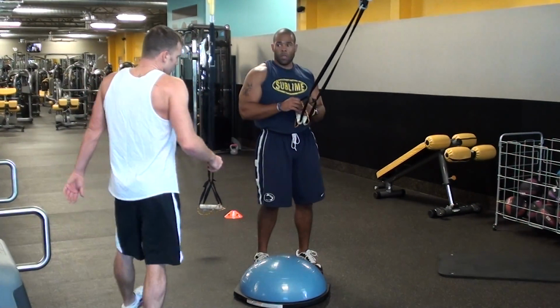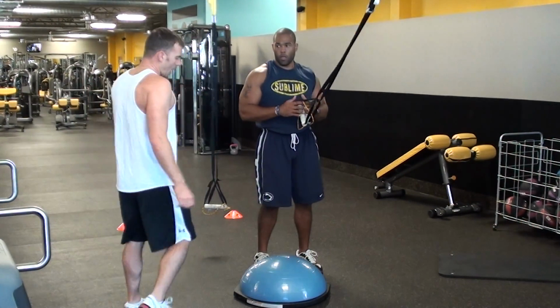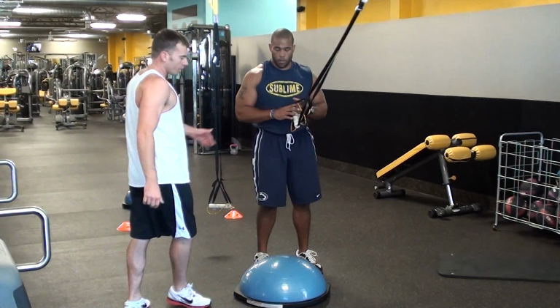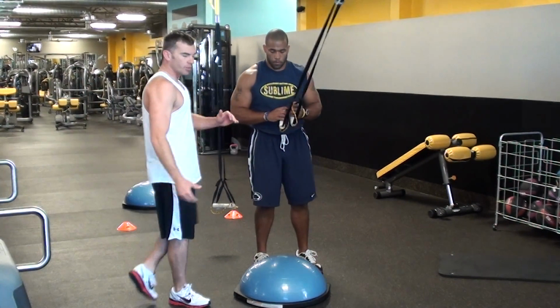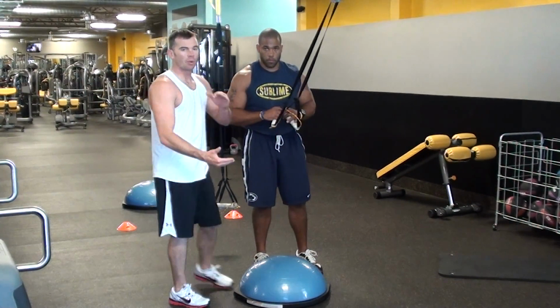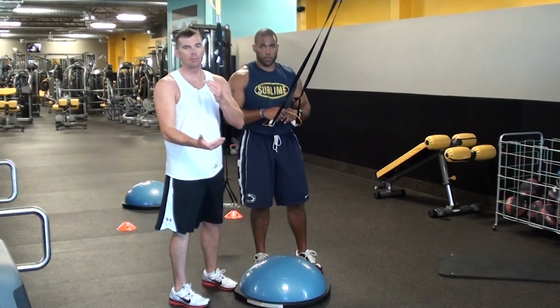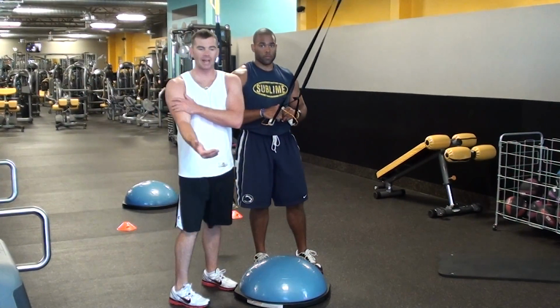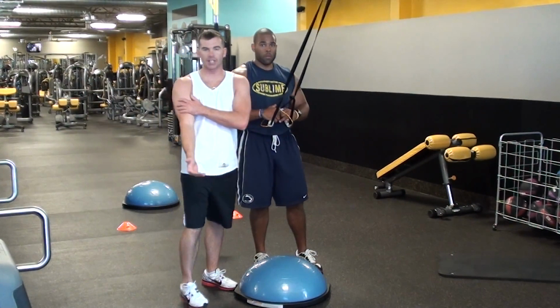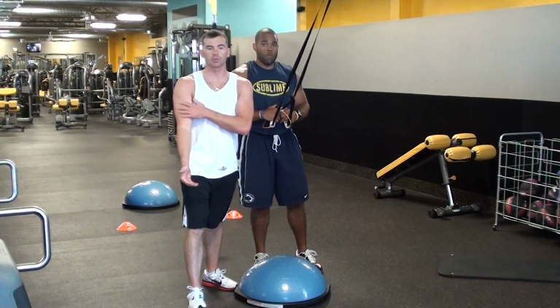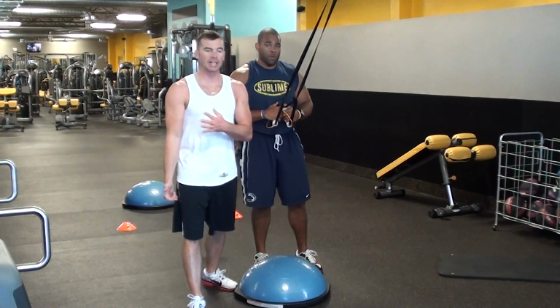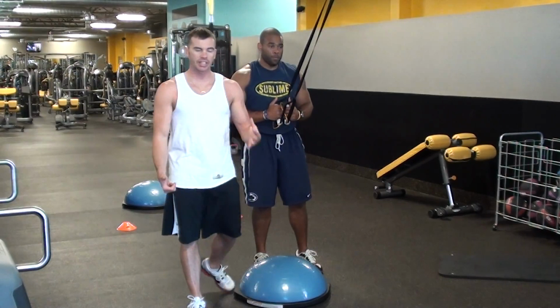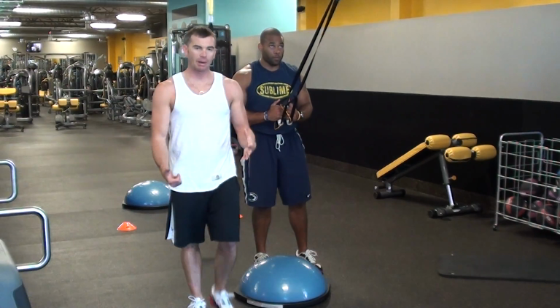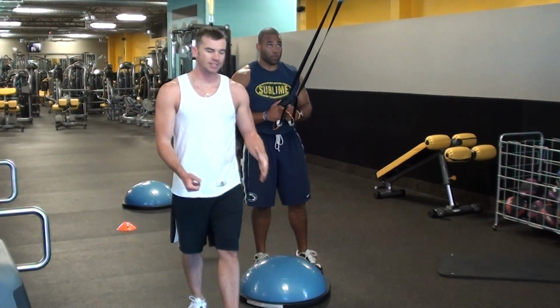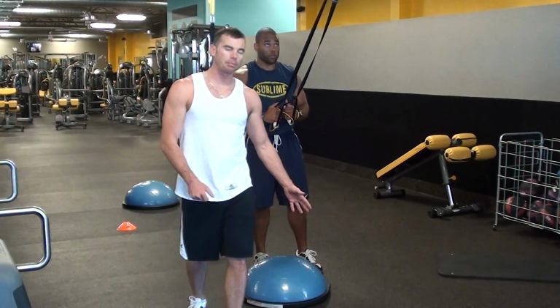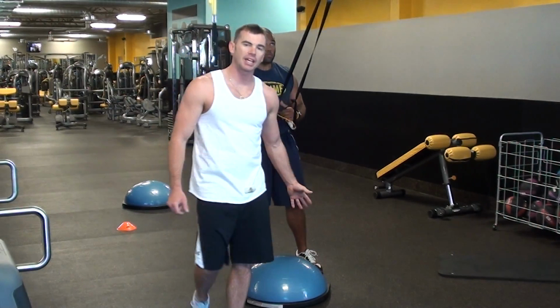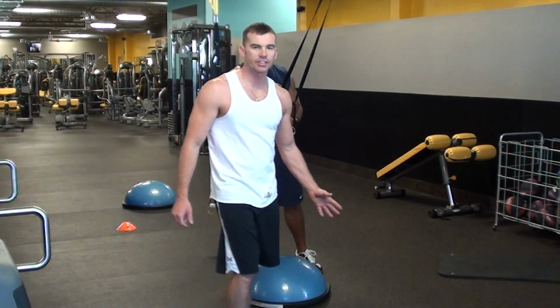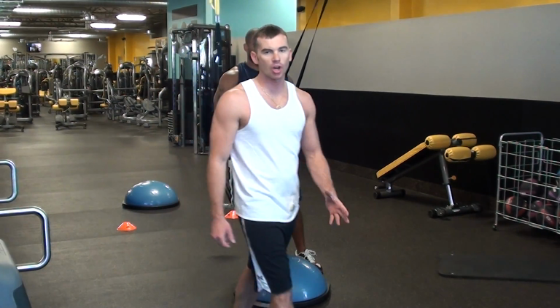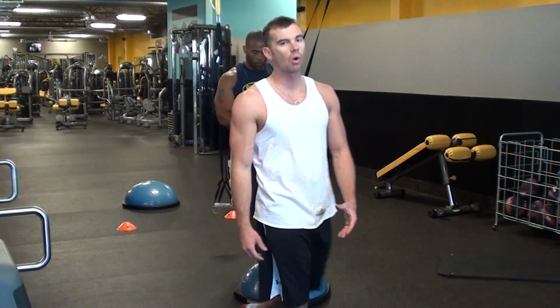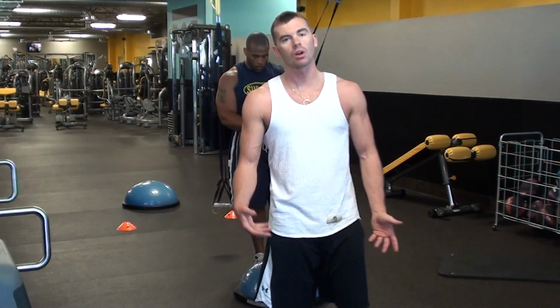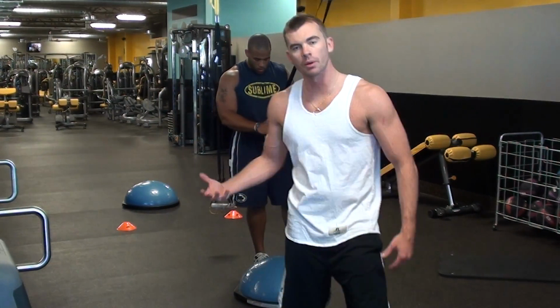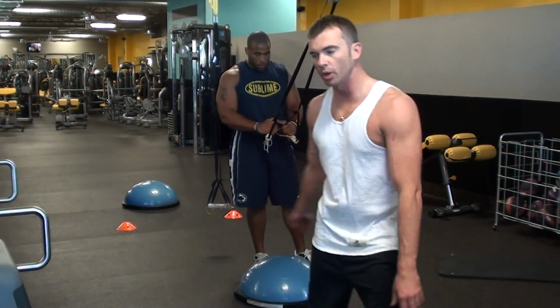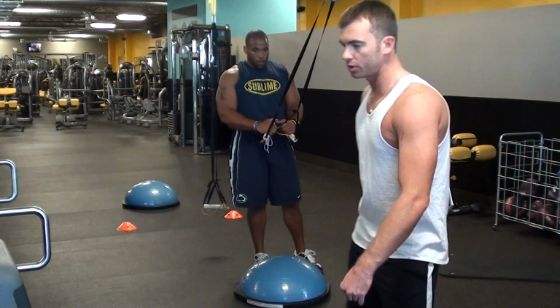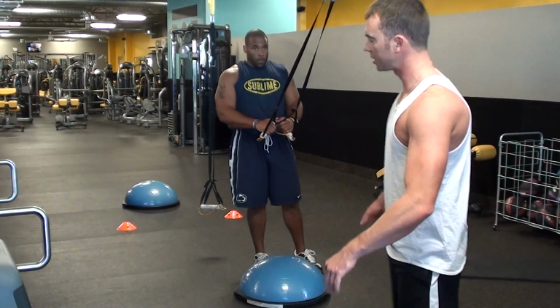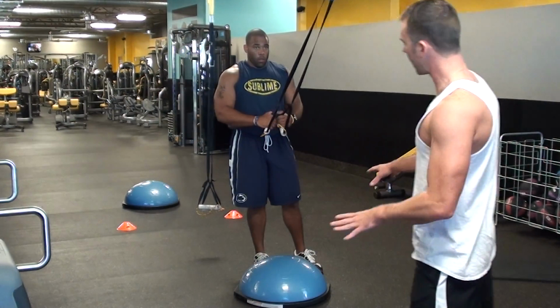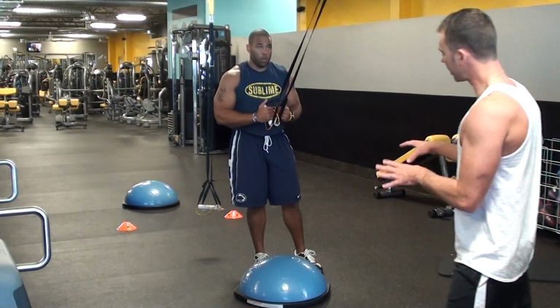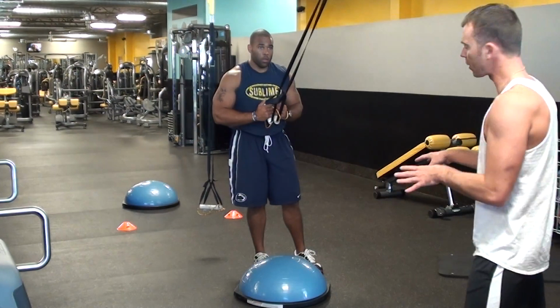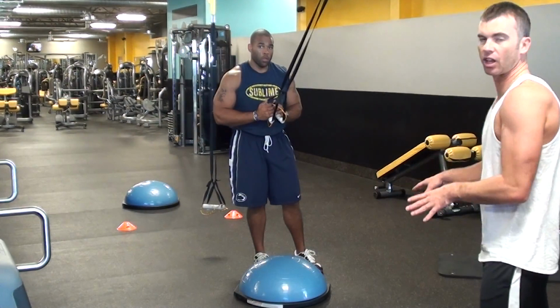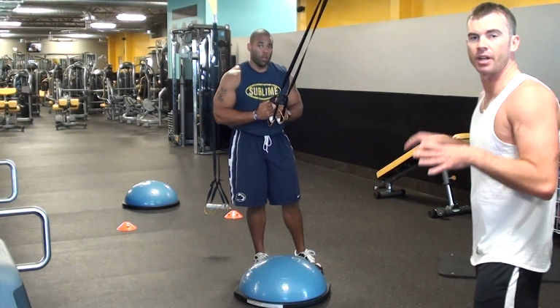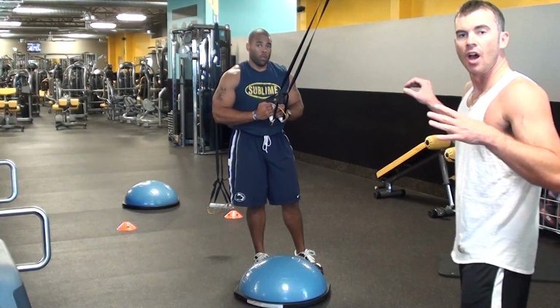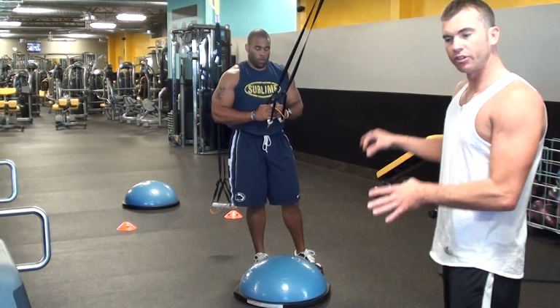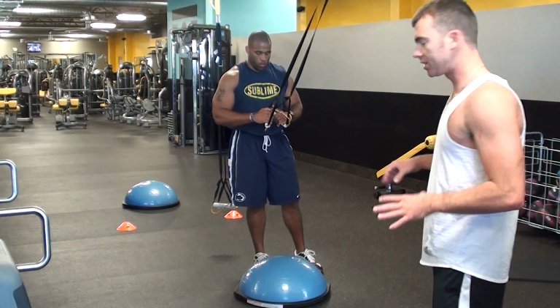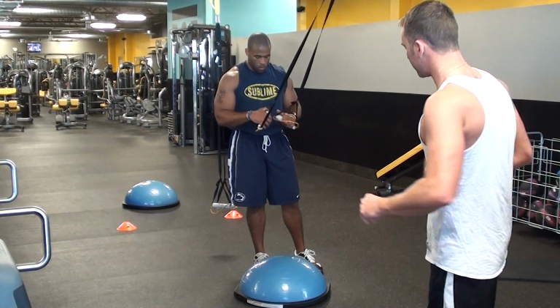Now we're going to do some biceps. We're going to isolate the biceps by engaging our core on a BOSU to add in different elements of resistance.